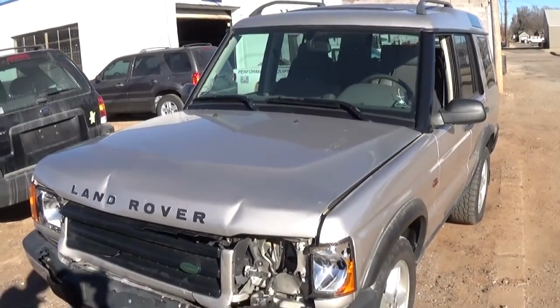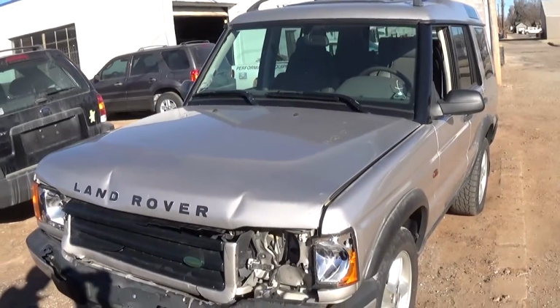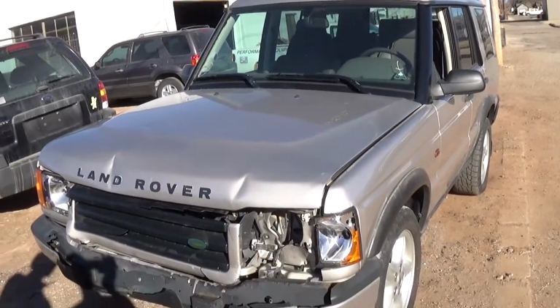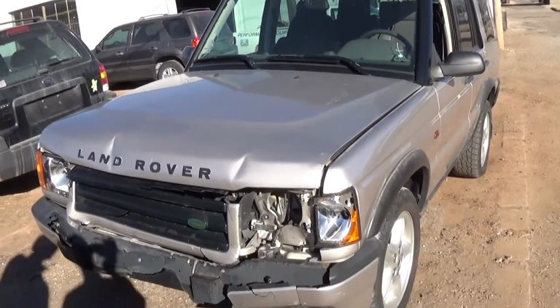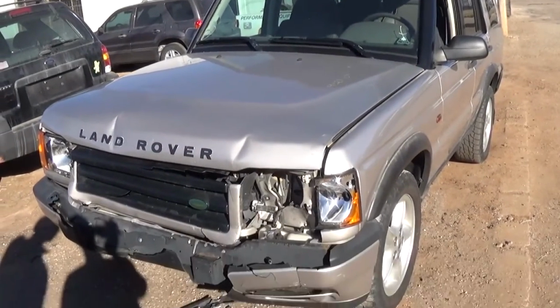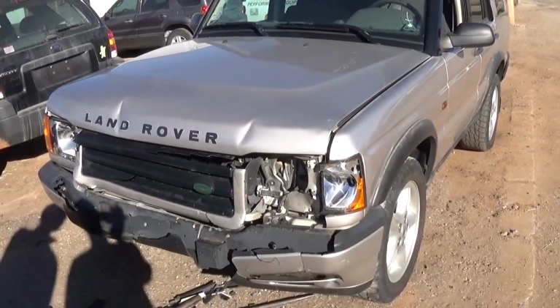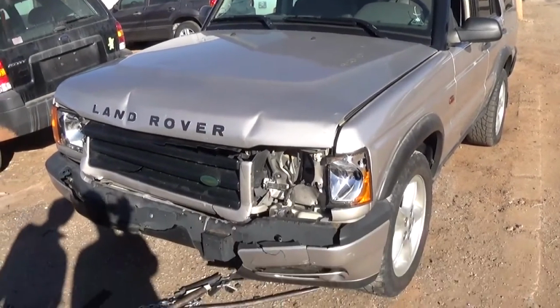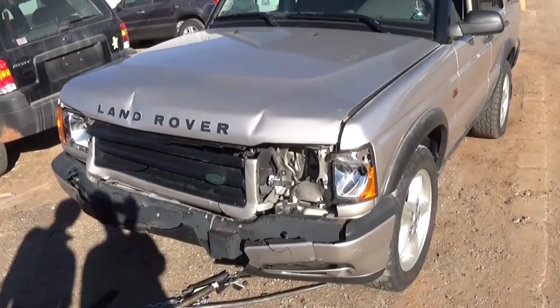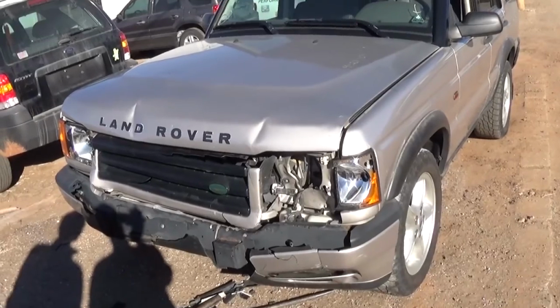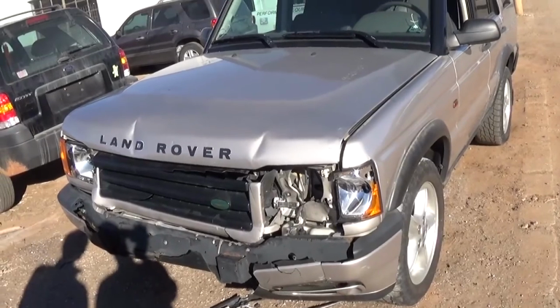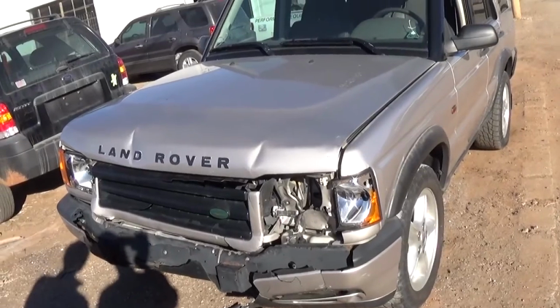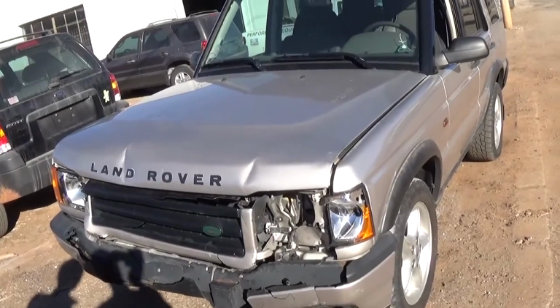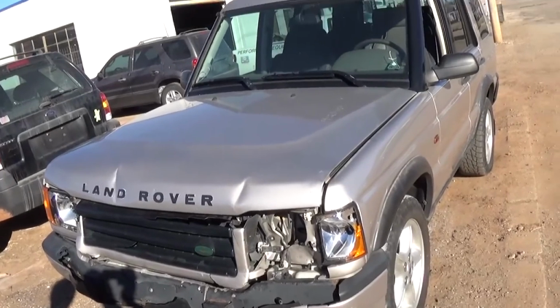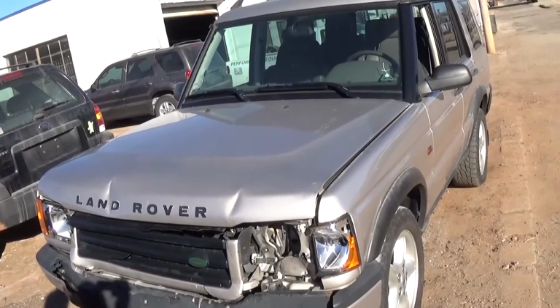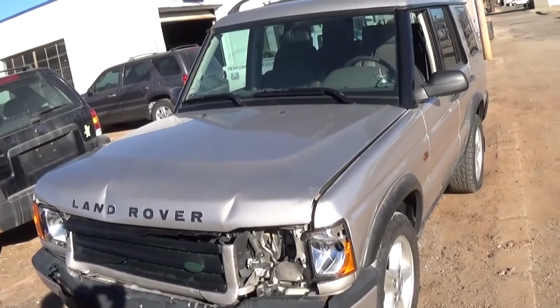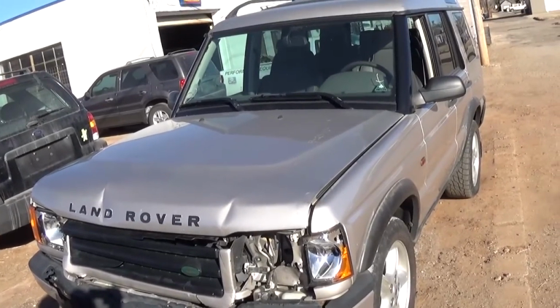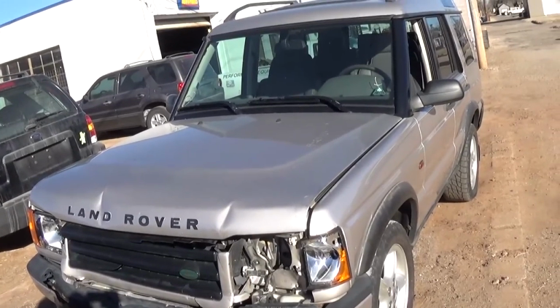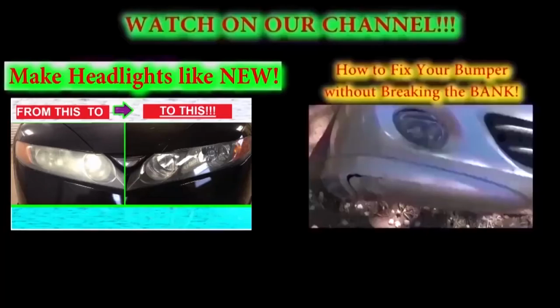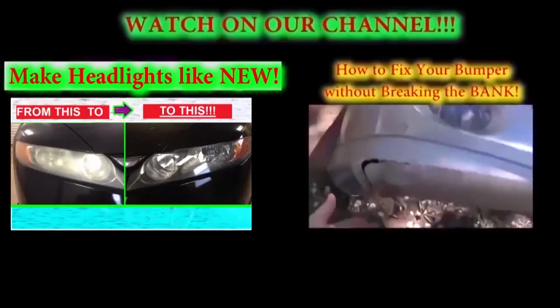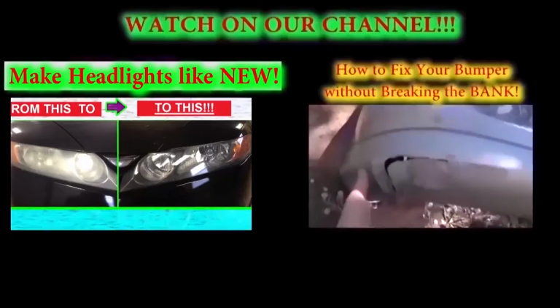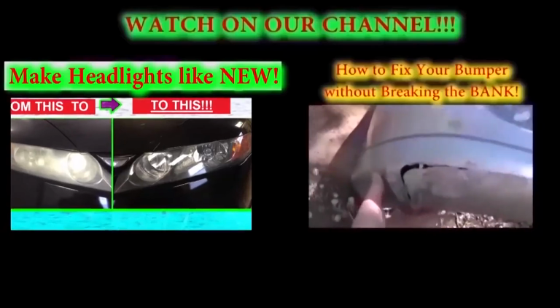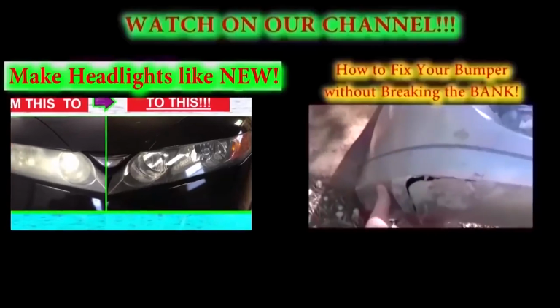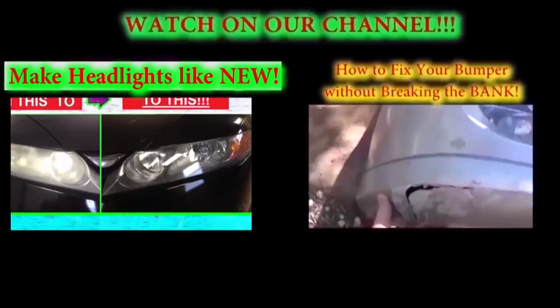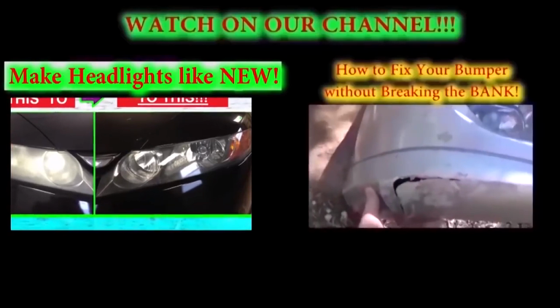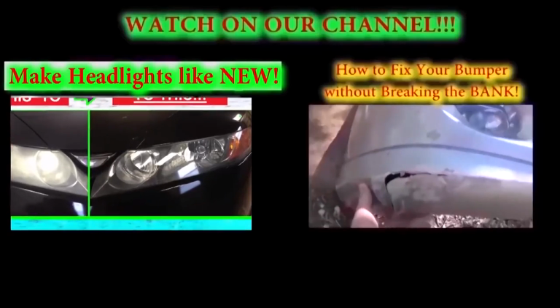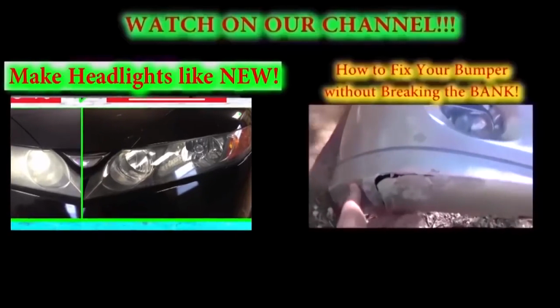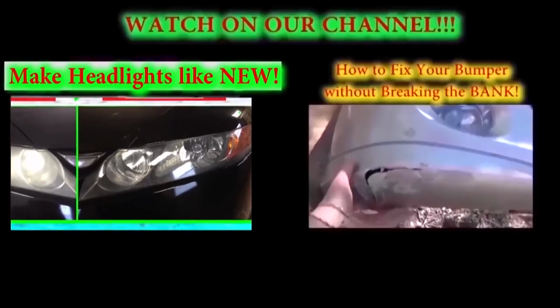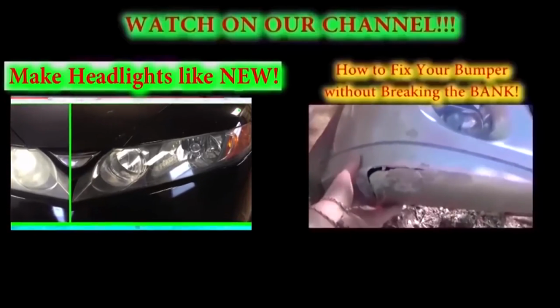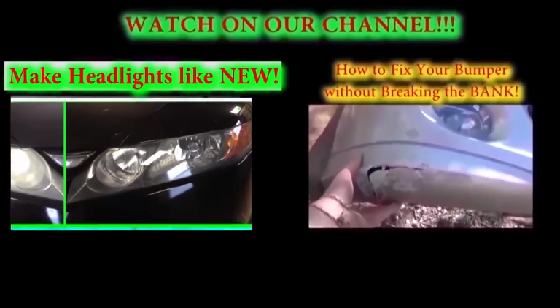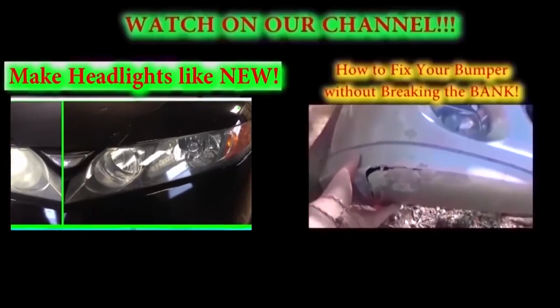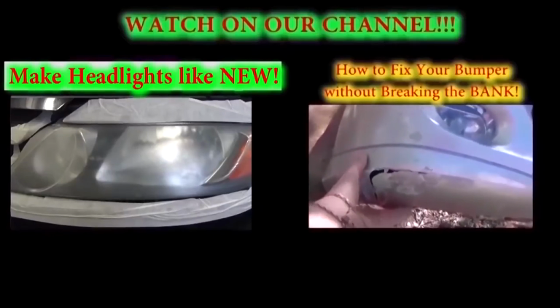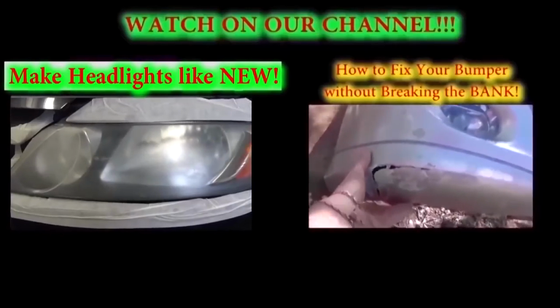Alright guys, let us know what you think about it. If you need any videos about a Land Rover, let us know too. Thank you for watching.